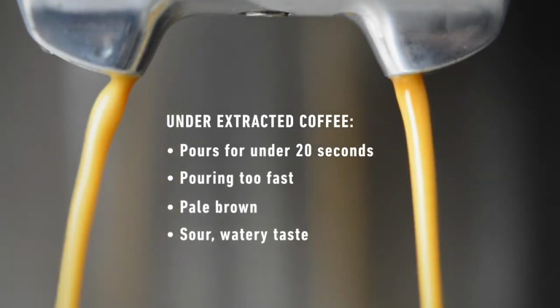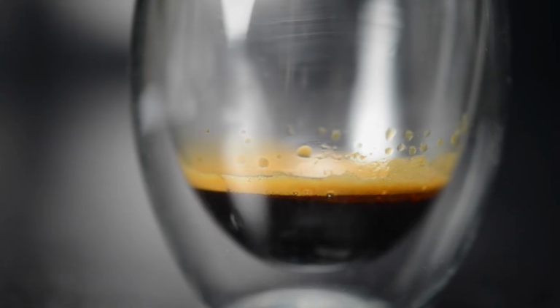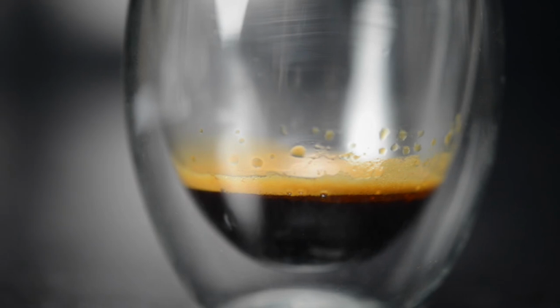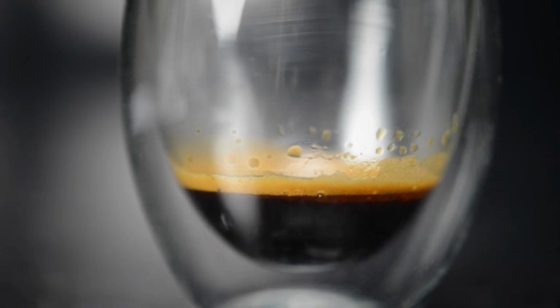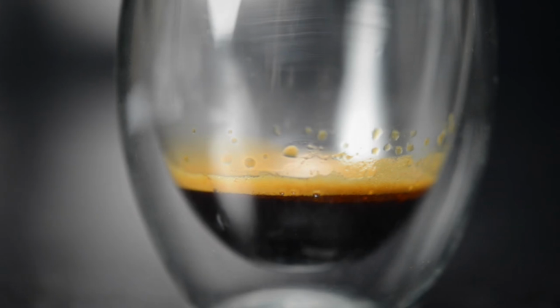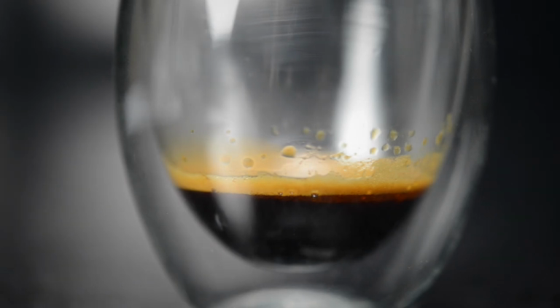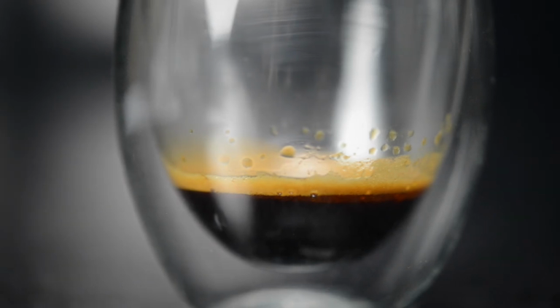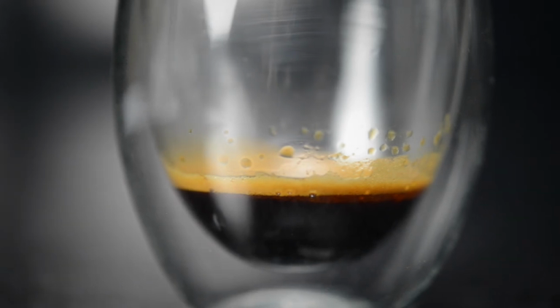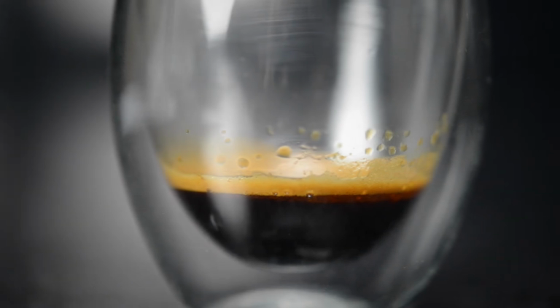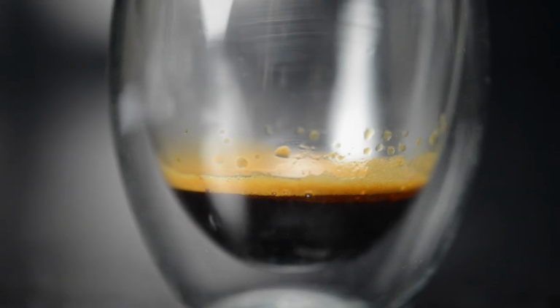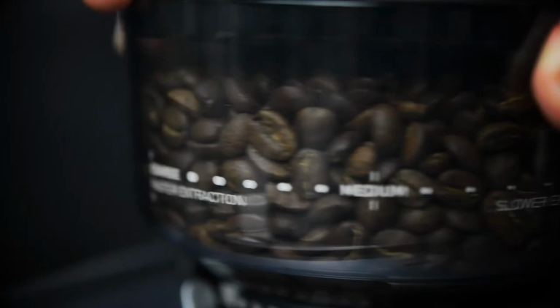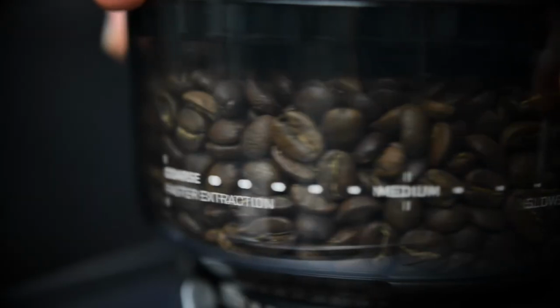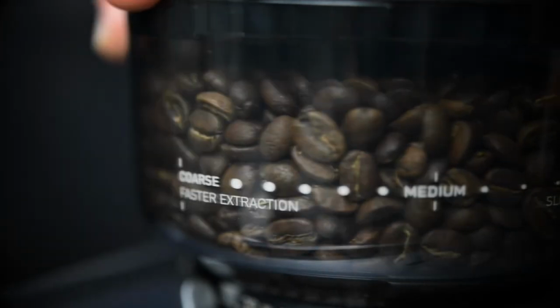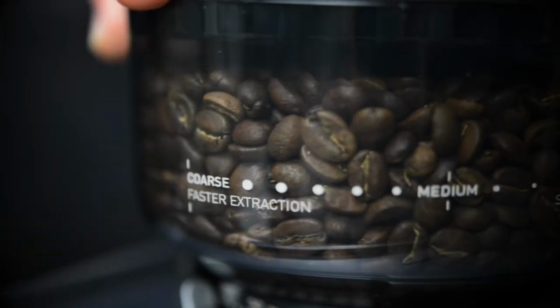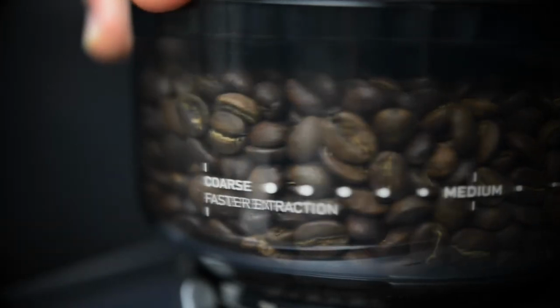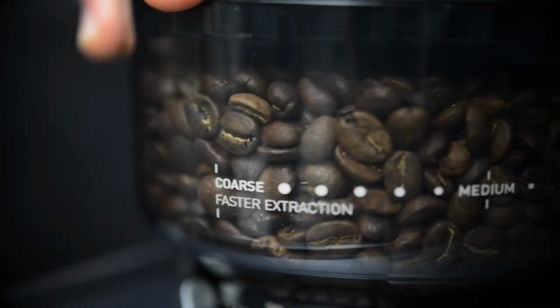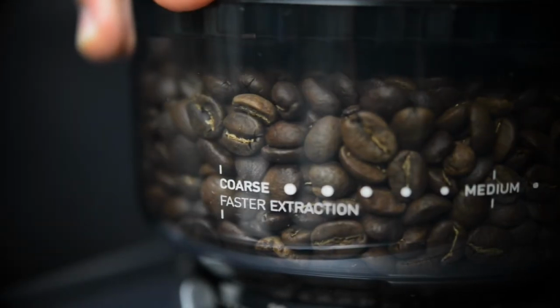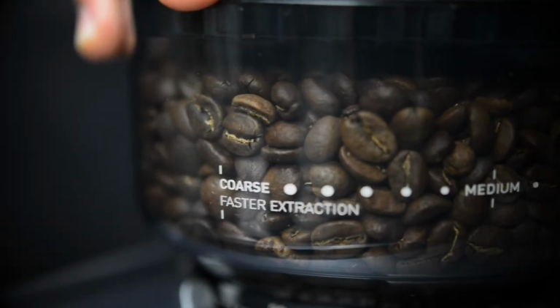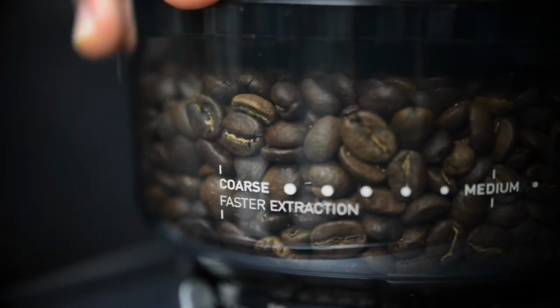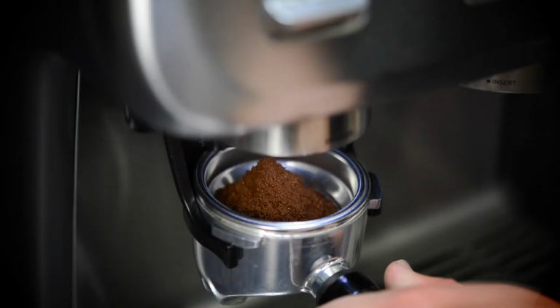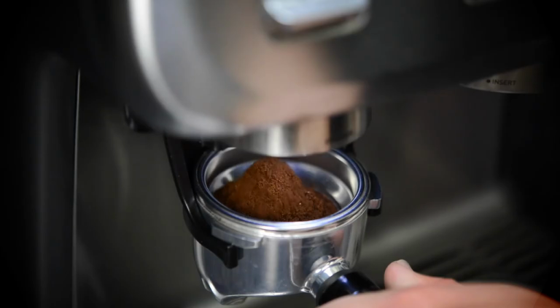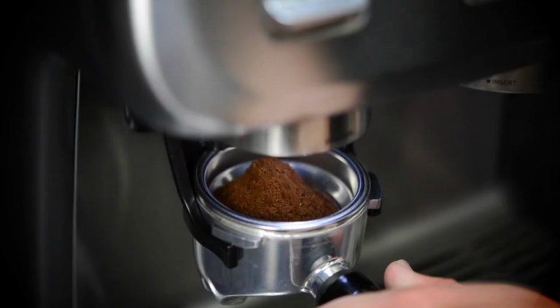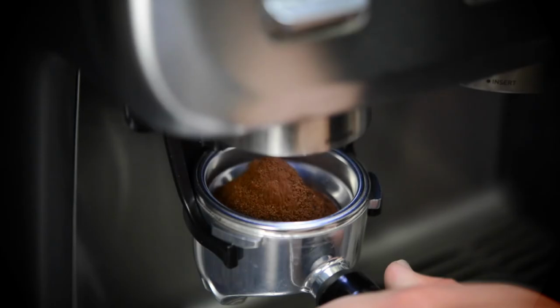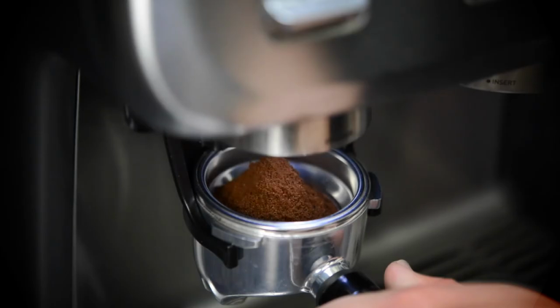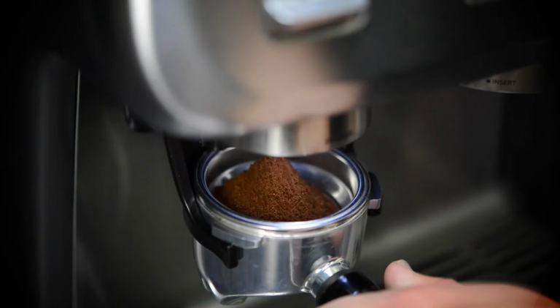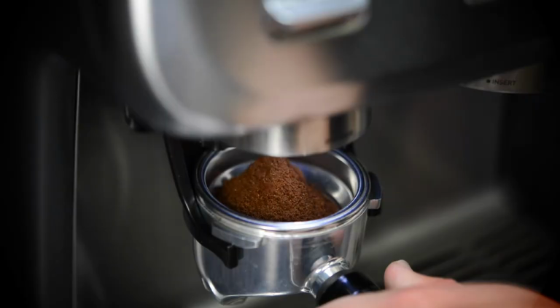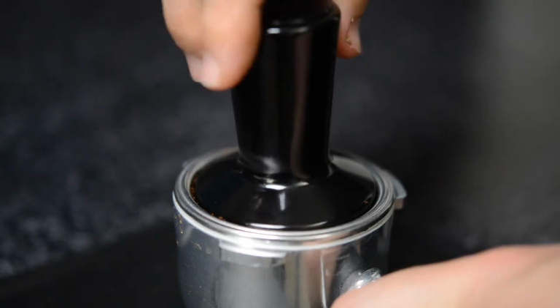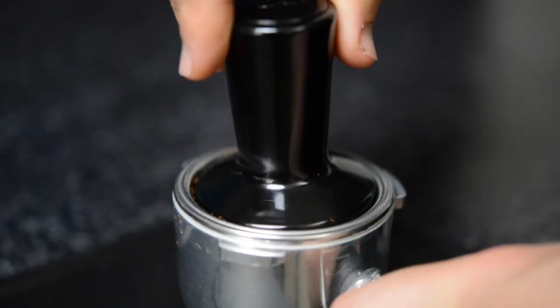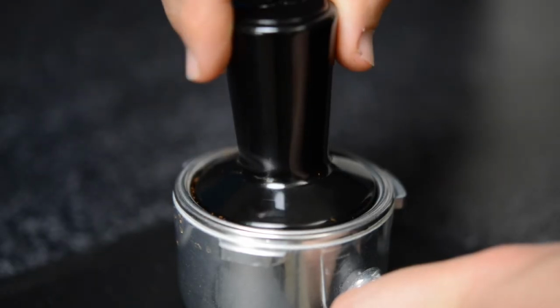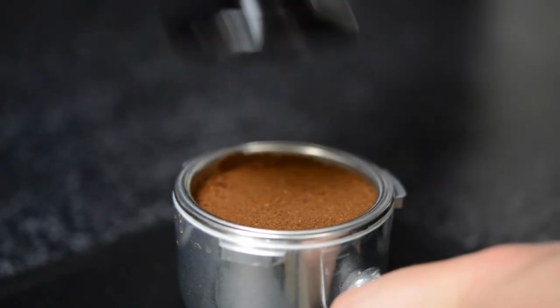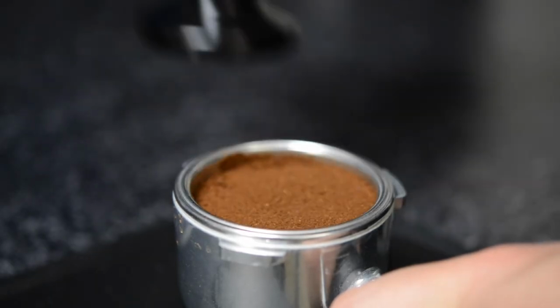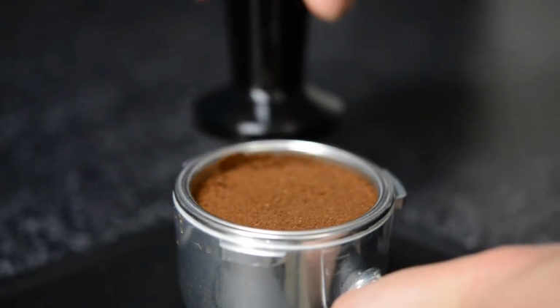When the extraction time is too long, you should make the grind coarser, use less grinds, or try tamping more softly.